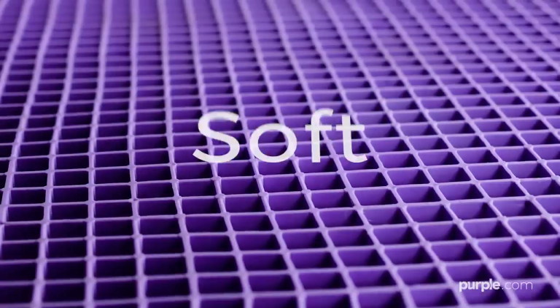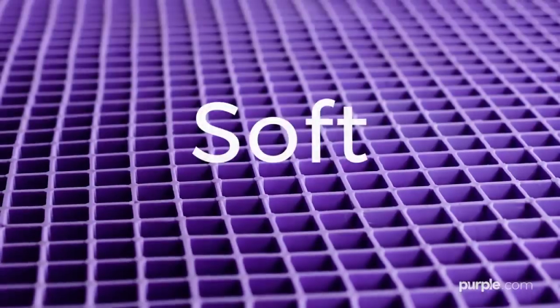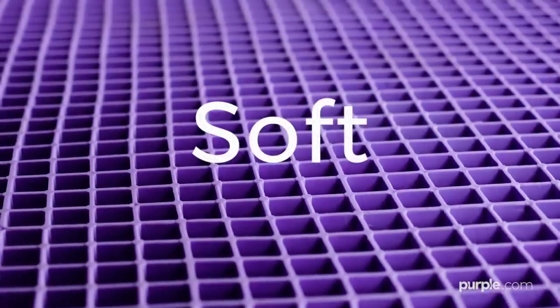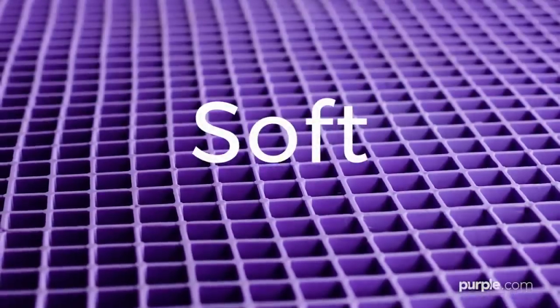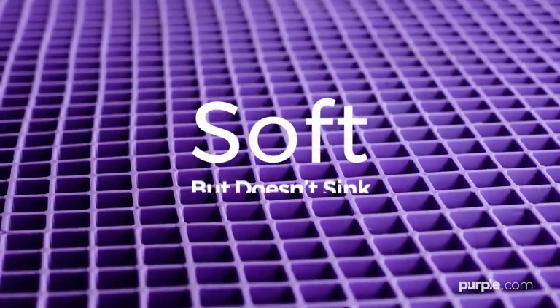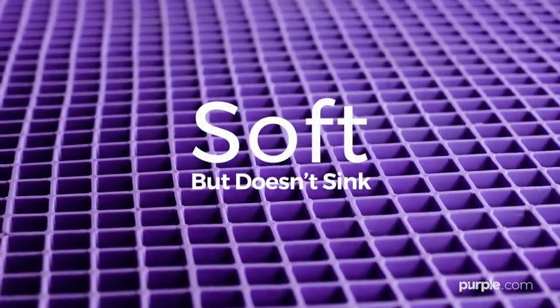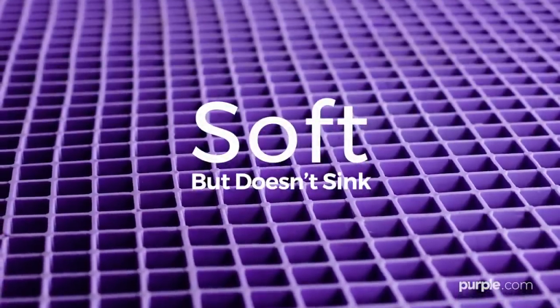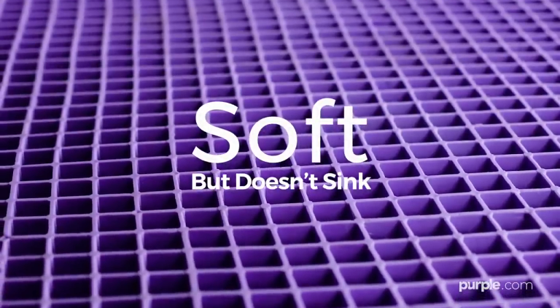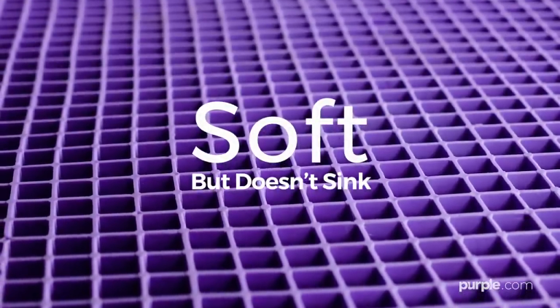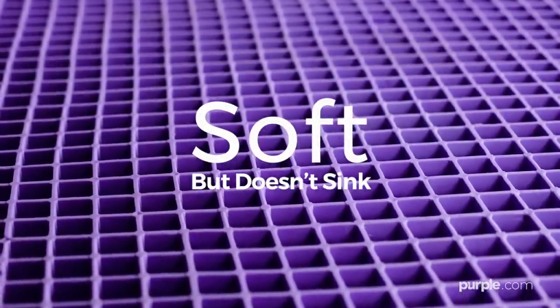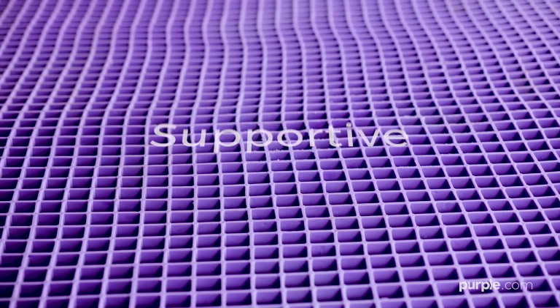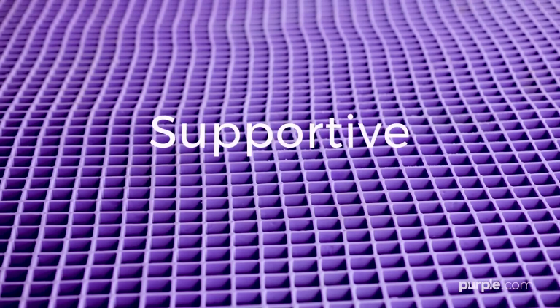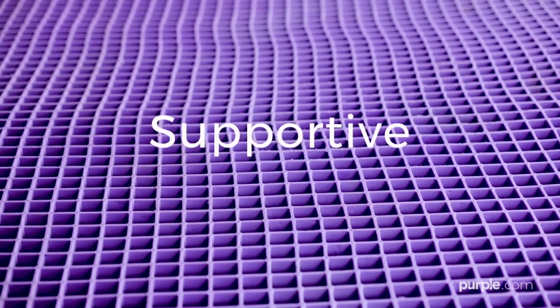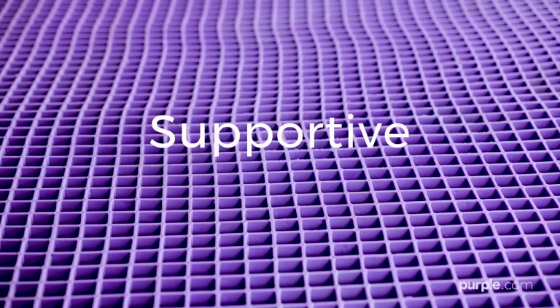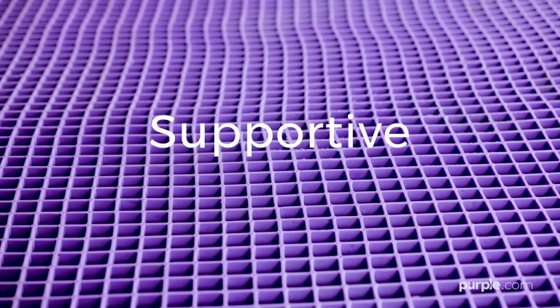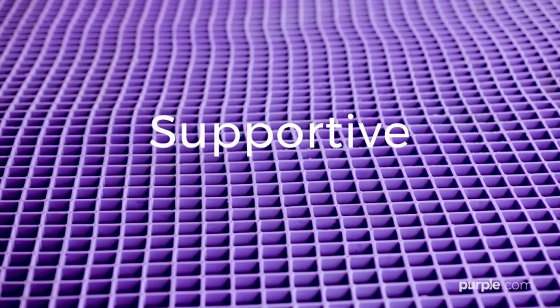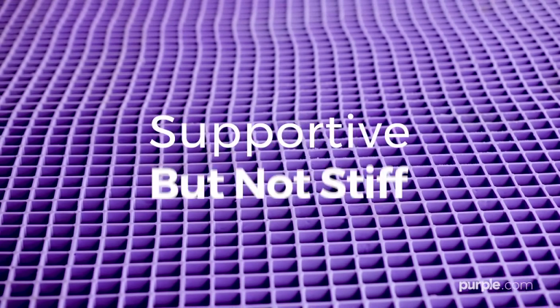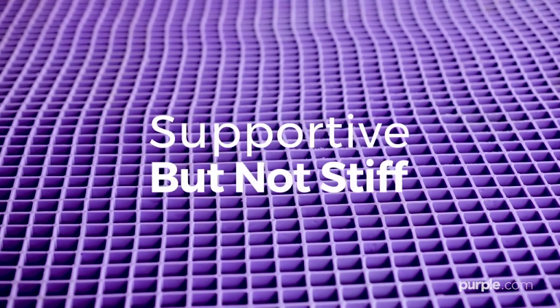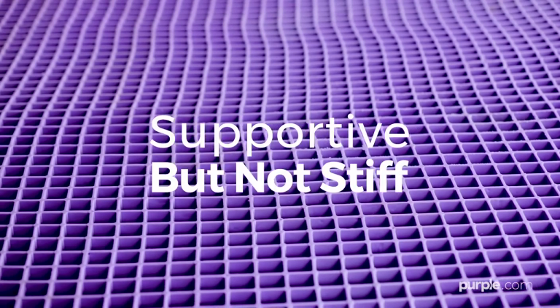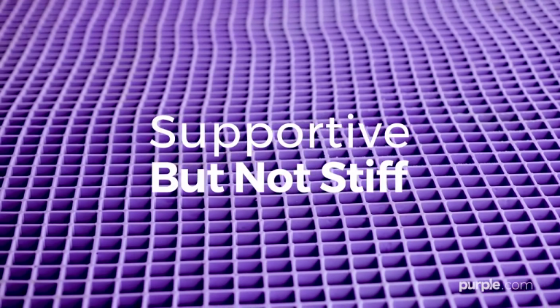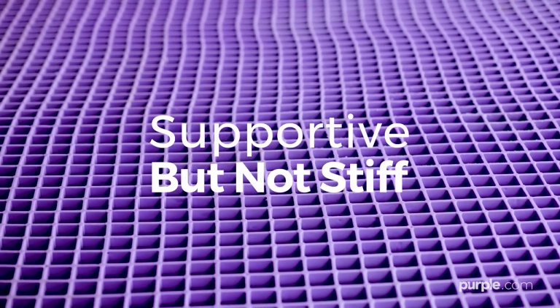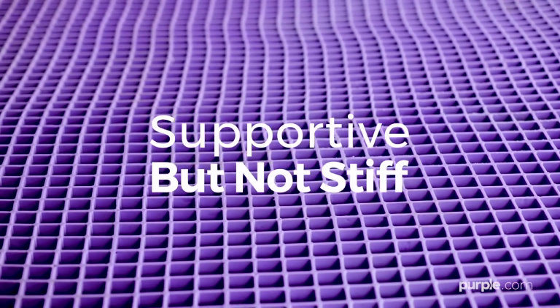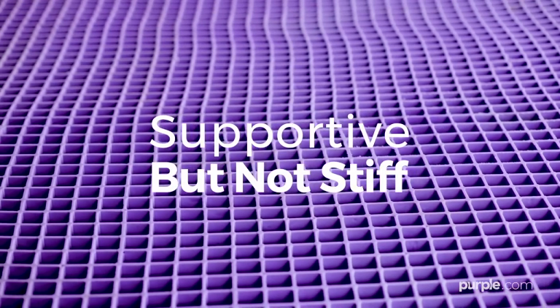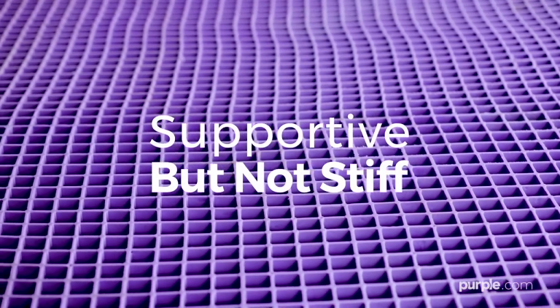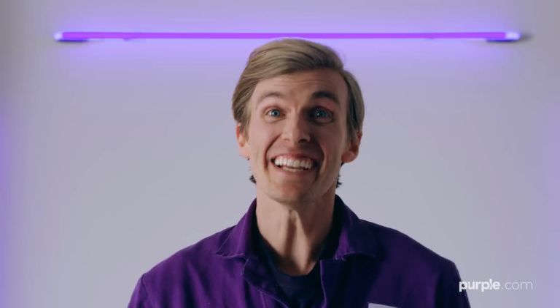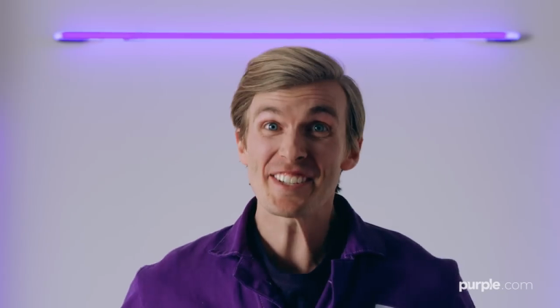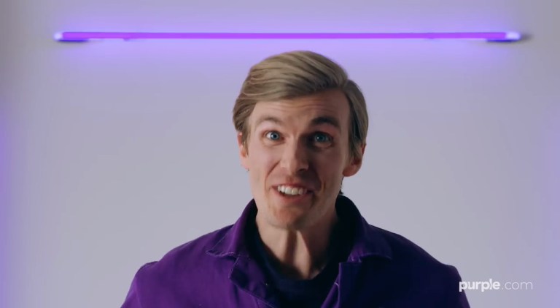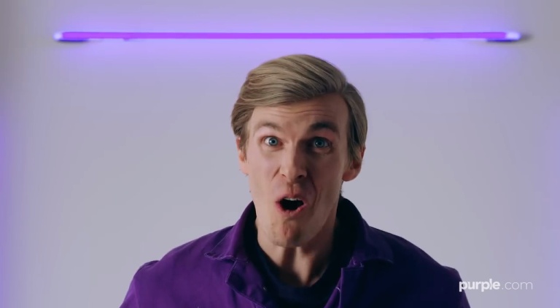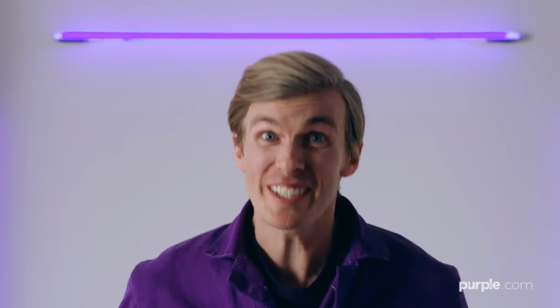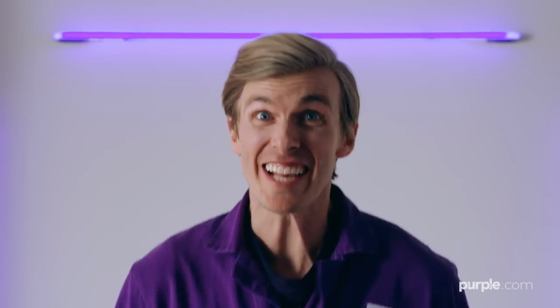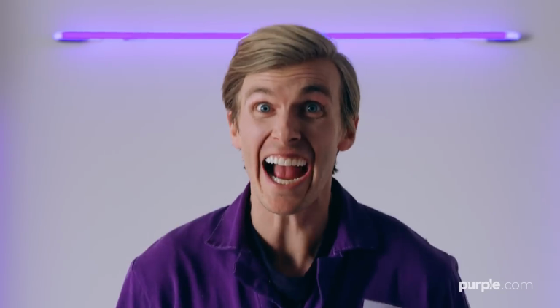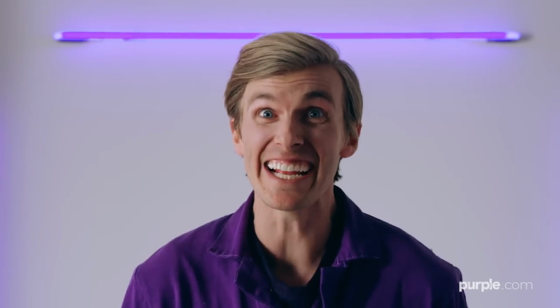It's soft, but doesn't sink. Supportive, but not stiff. It is so science!